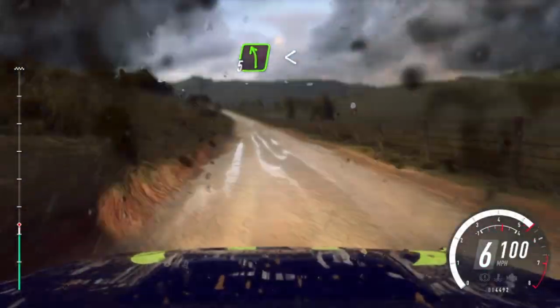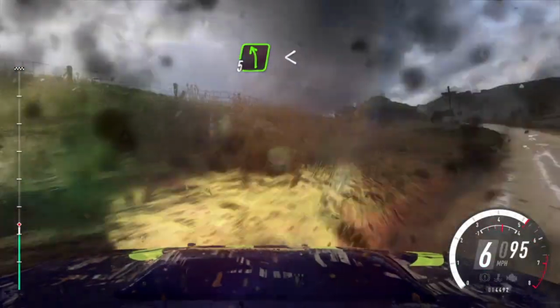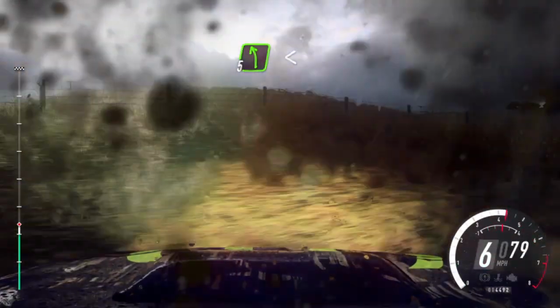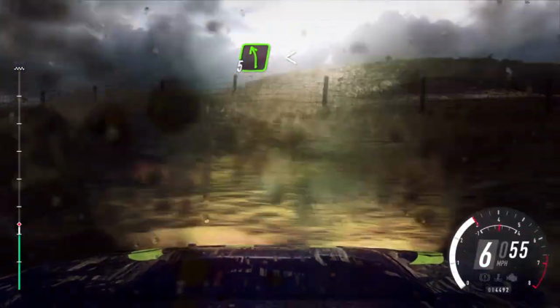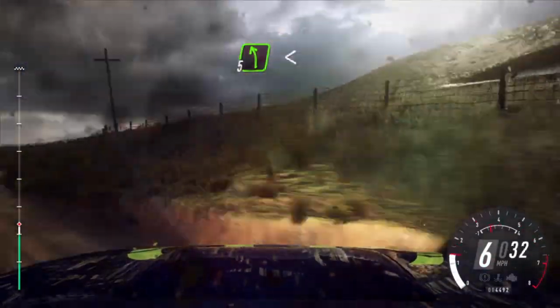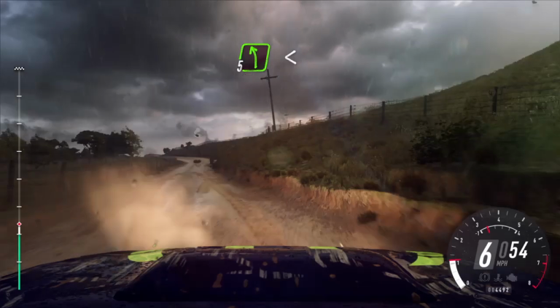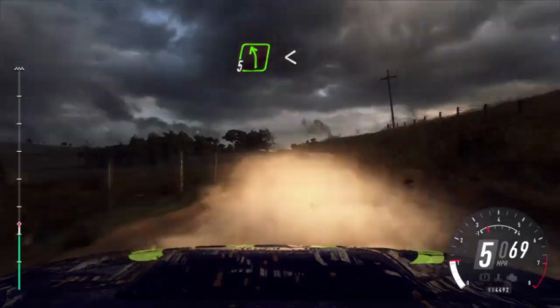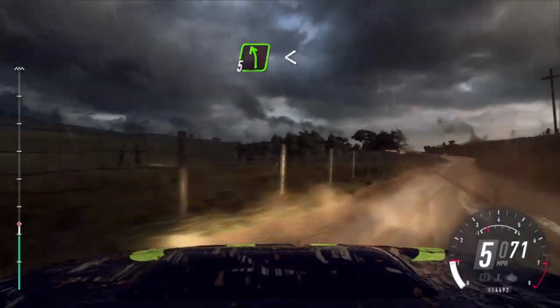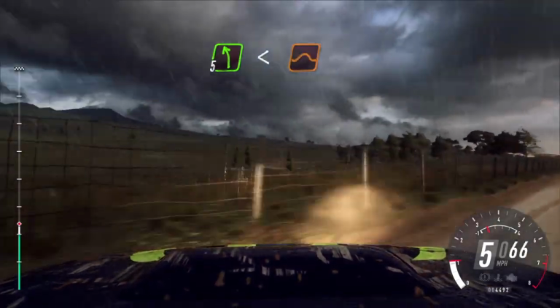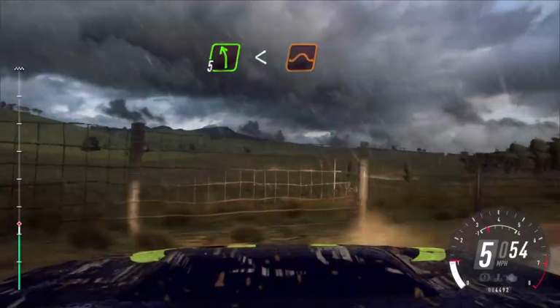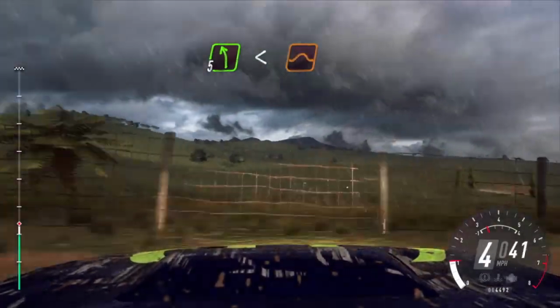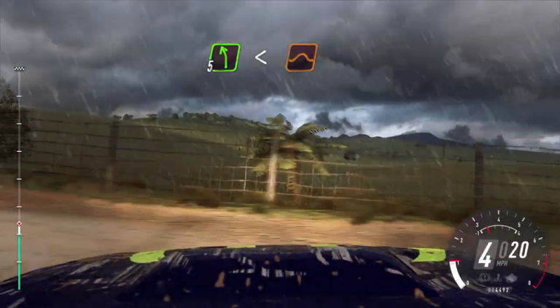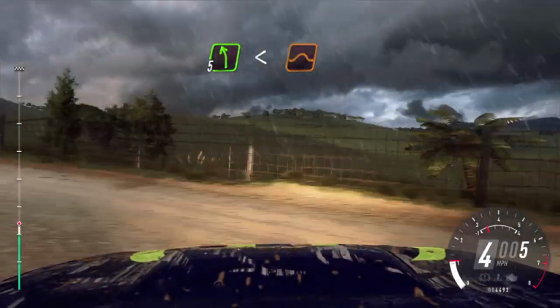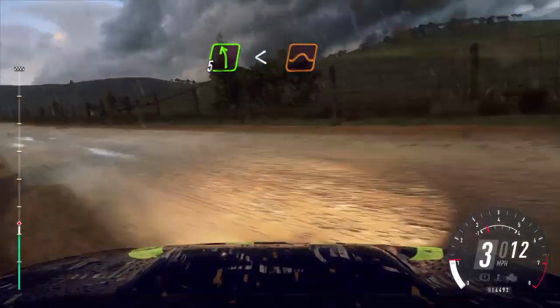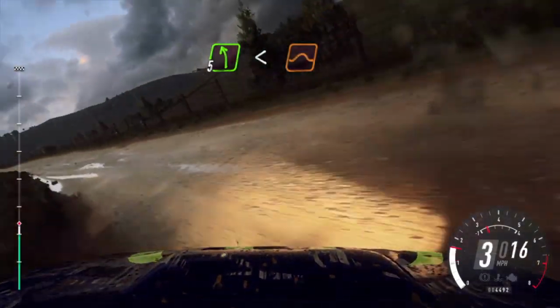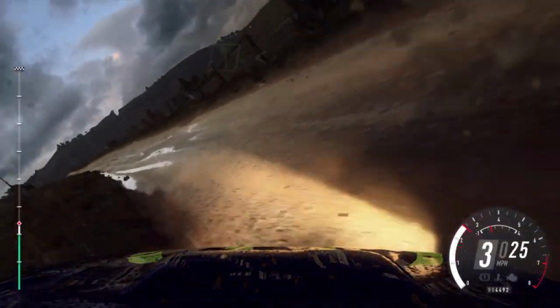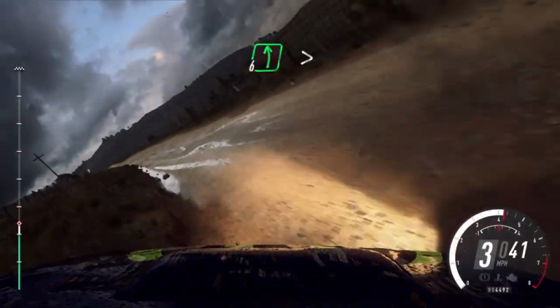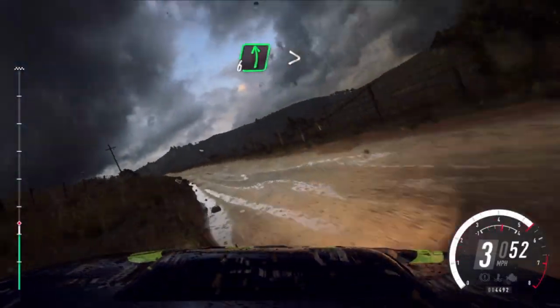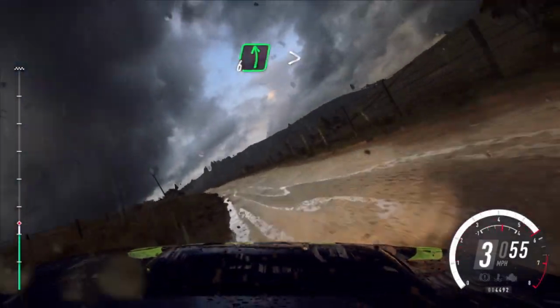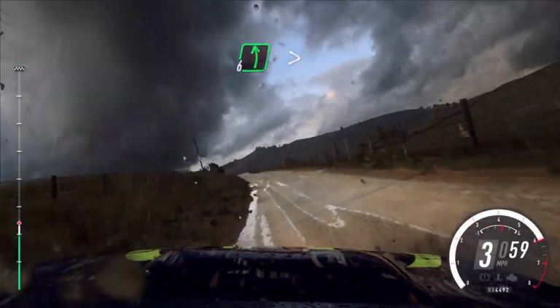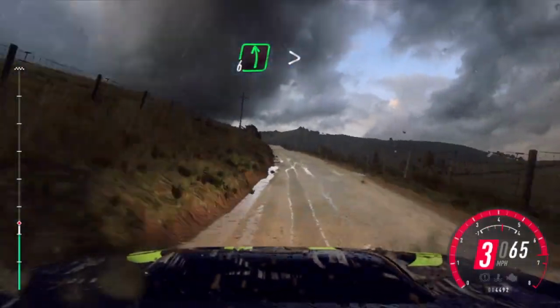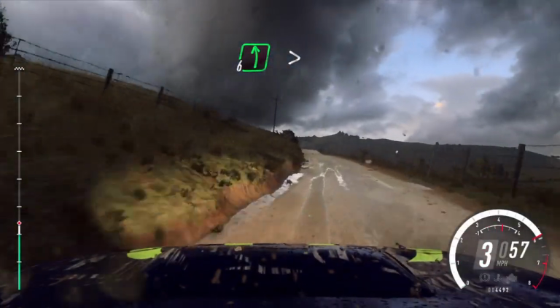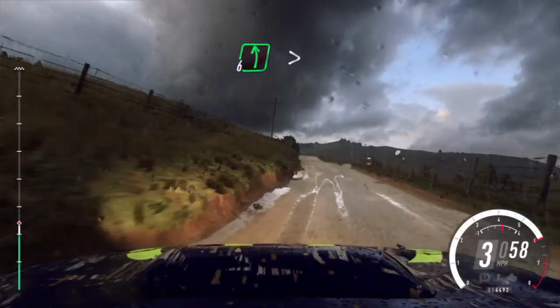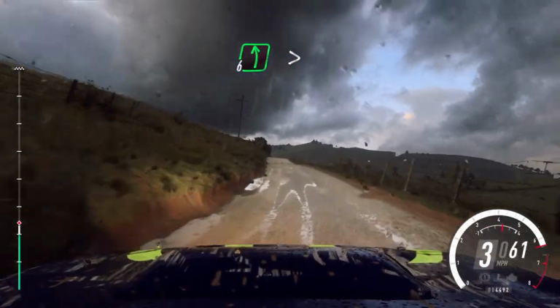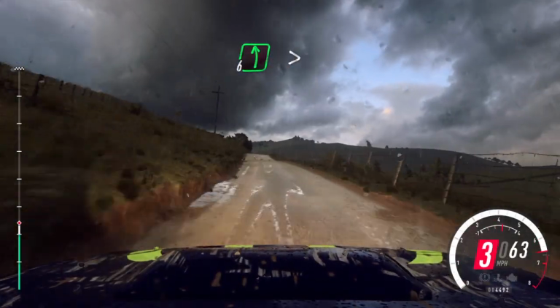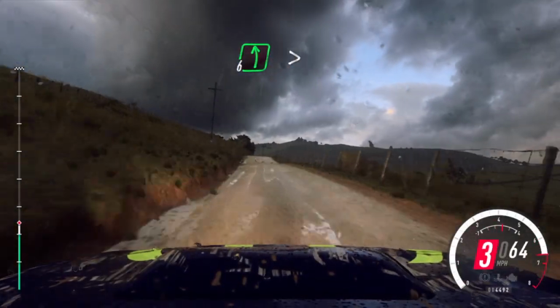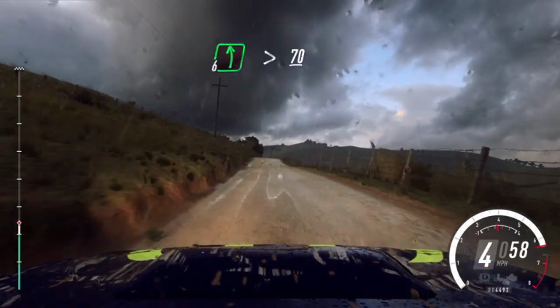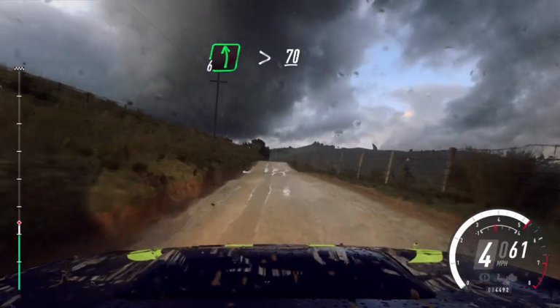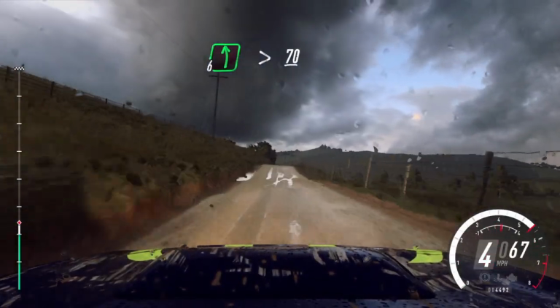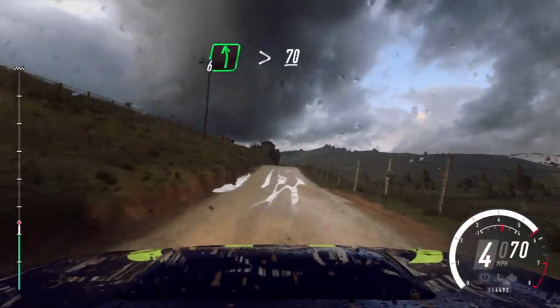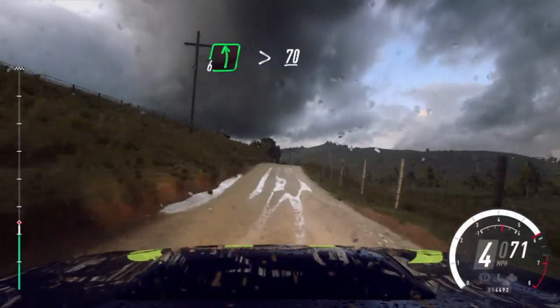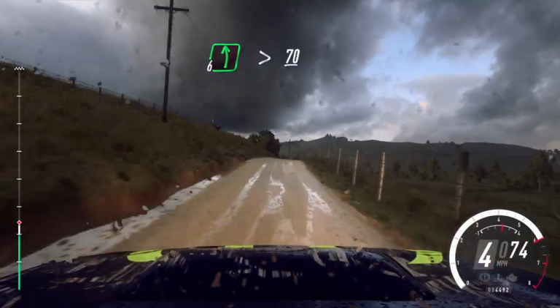Opens, keep right of a big jump, into crest, into 6 left long, tightens. 70.